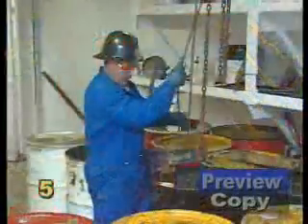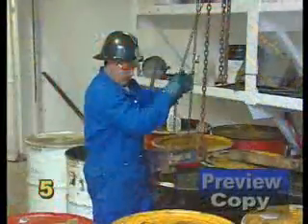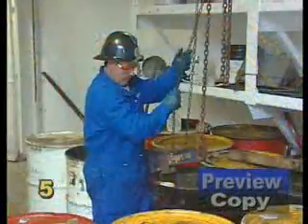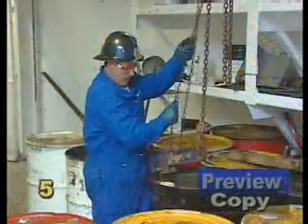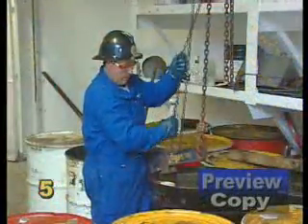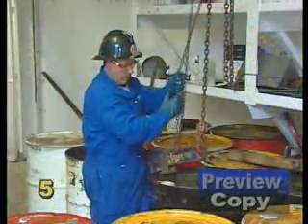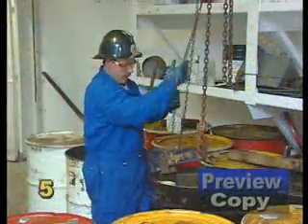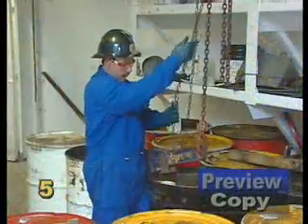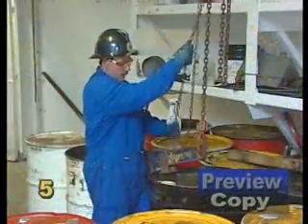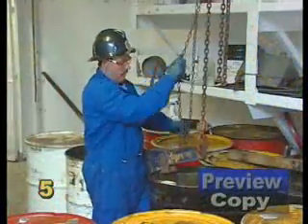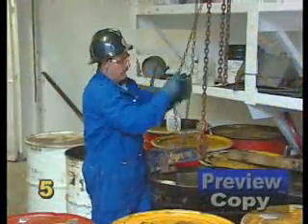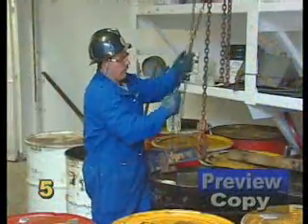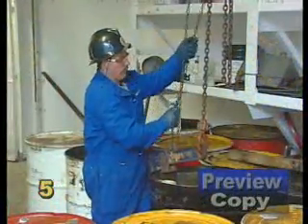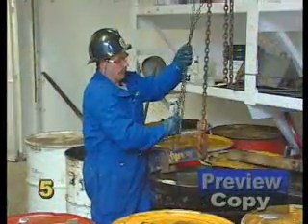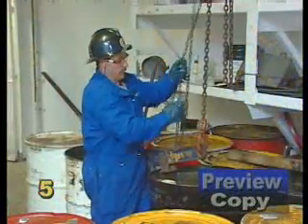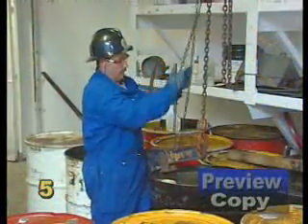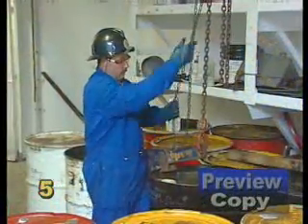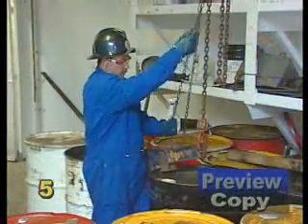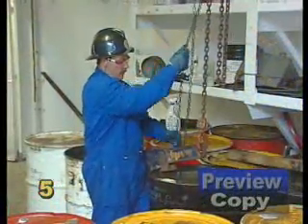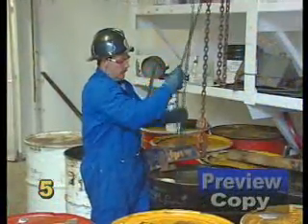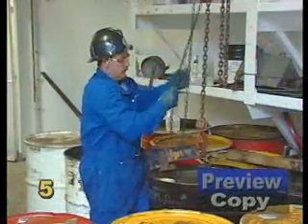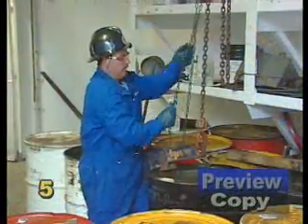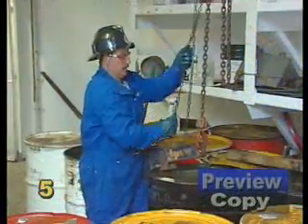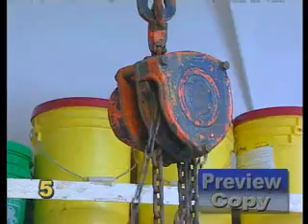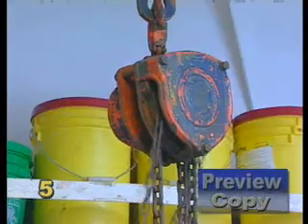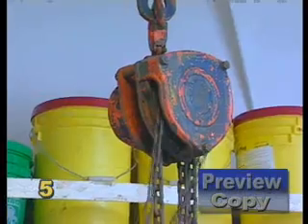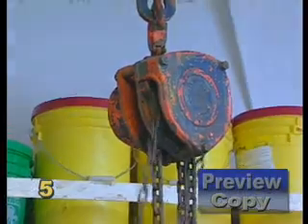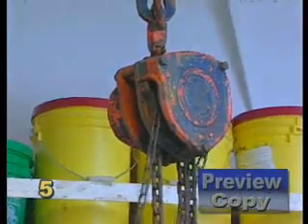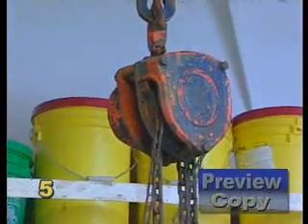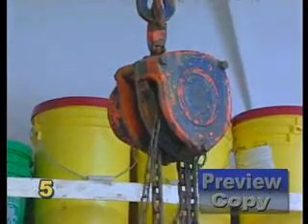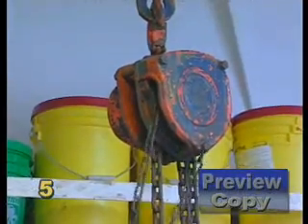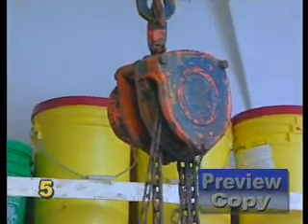Blocks usually take their name from the purpose for which they are used or the position they are placed in.